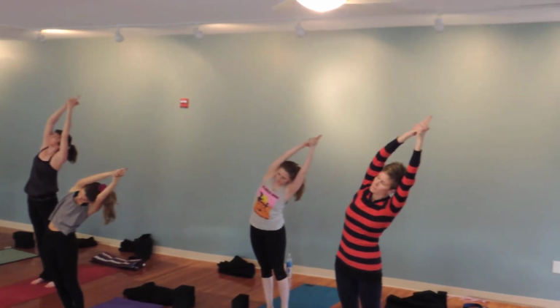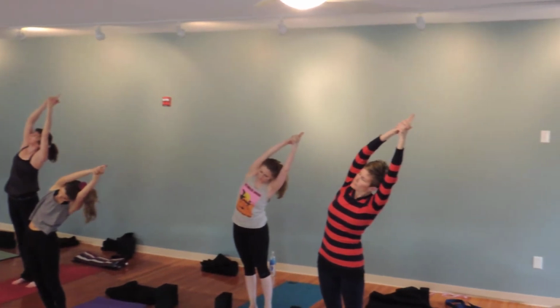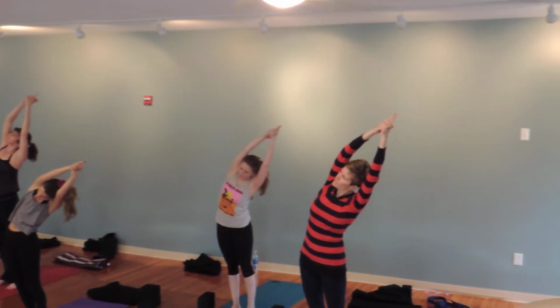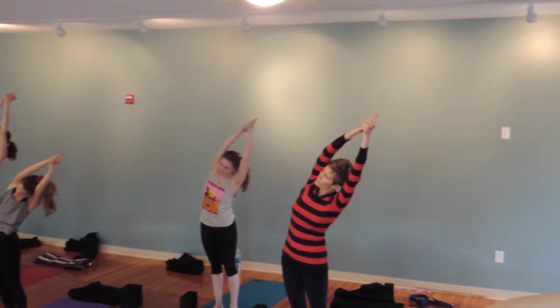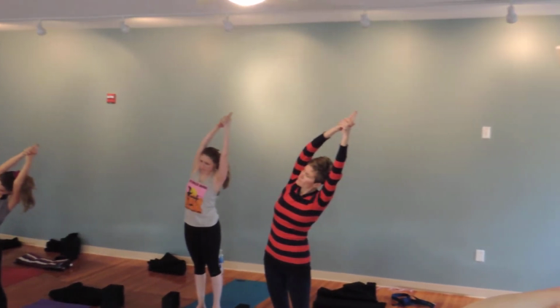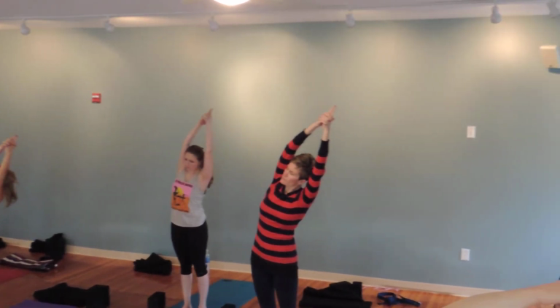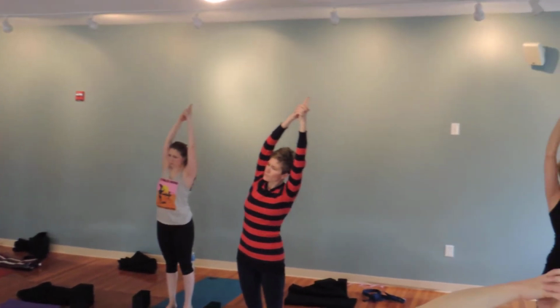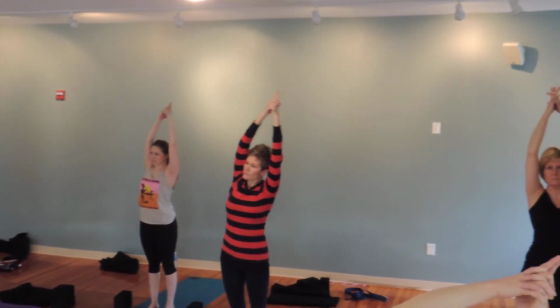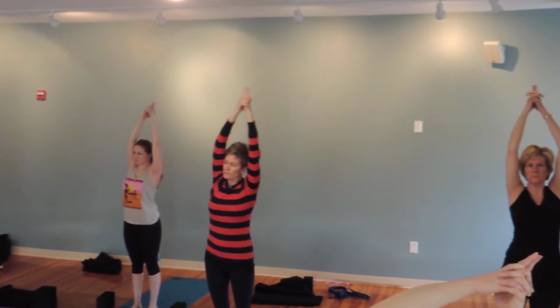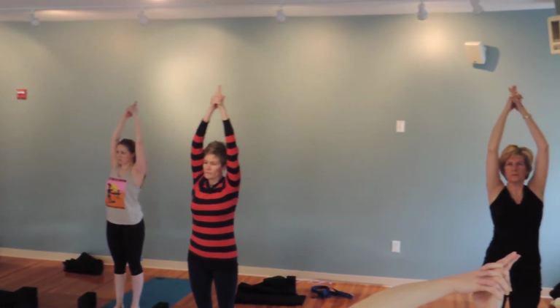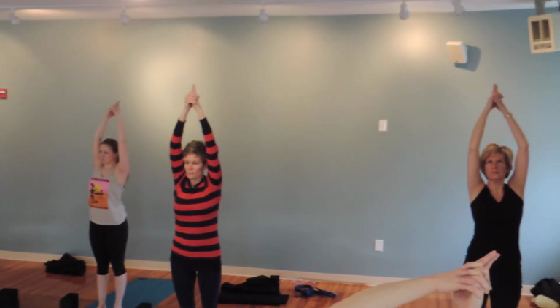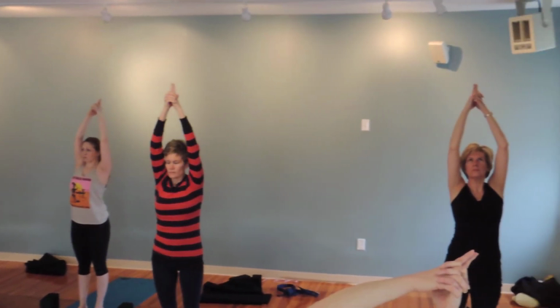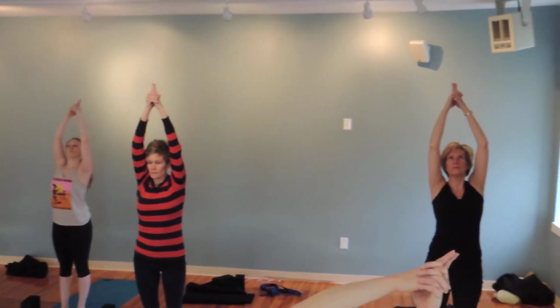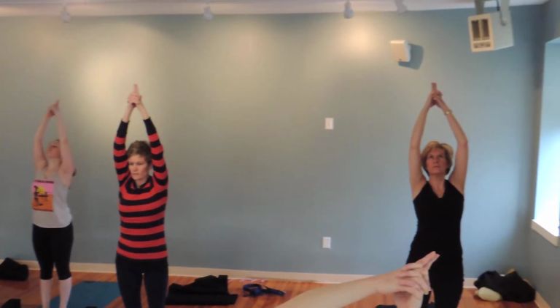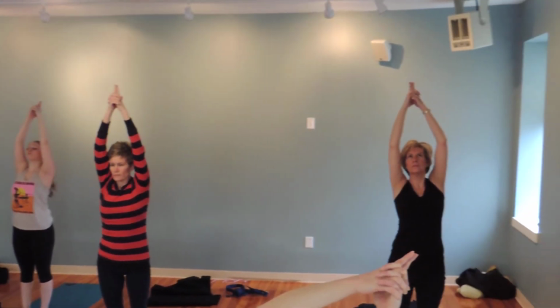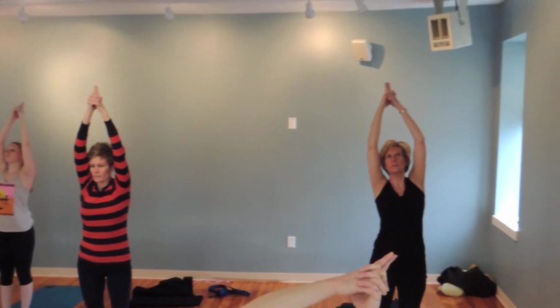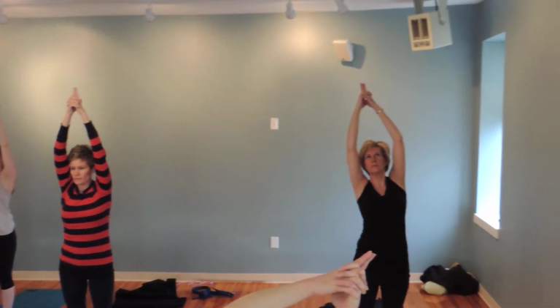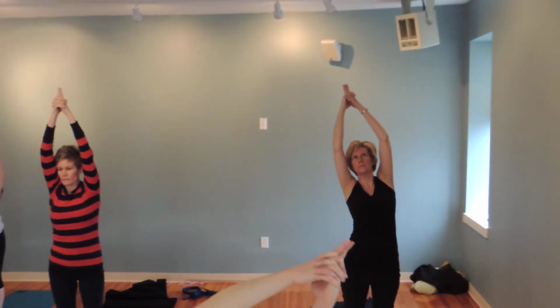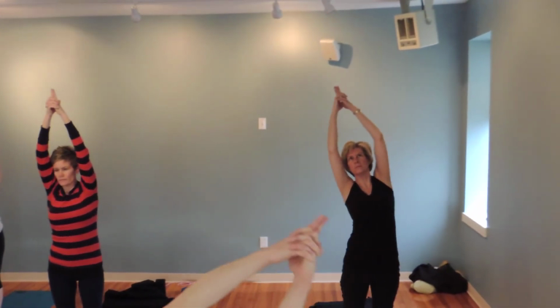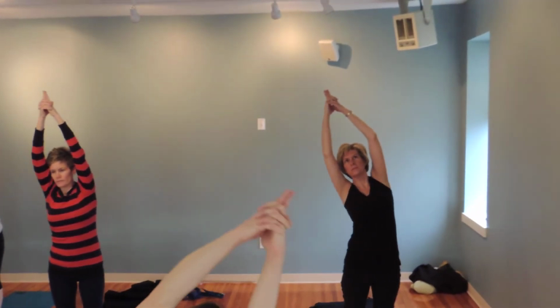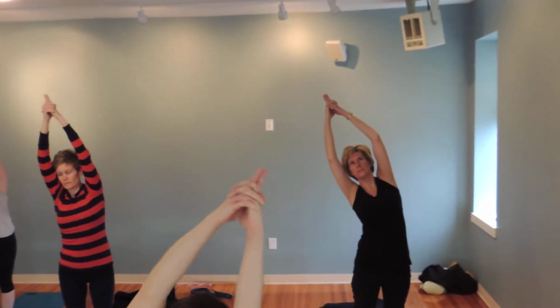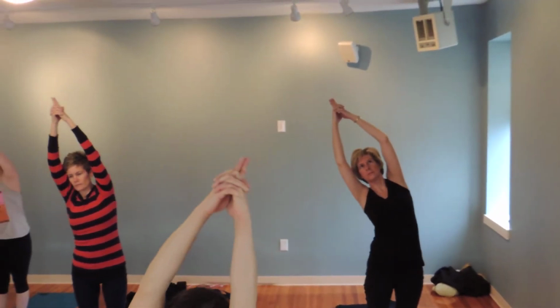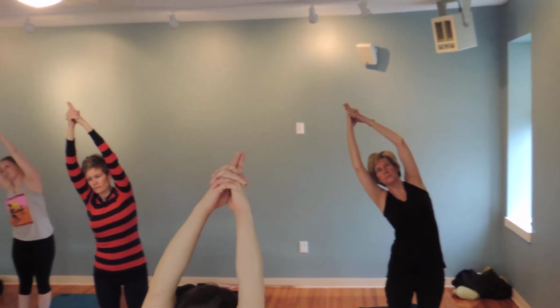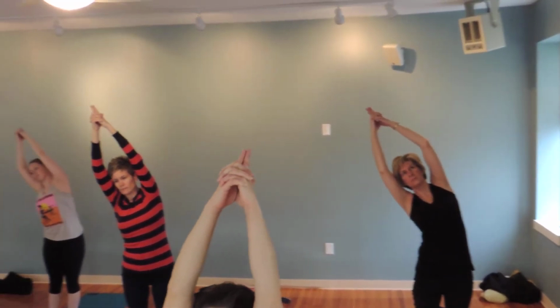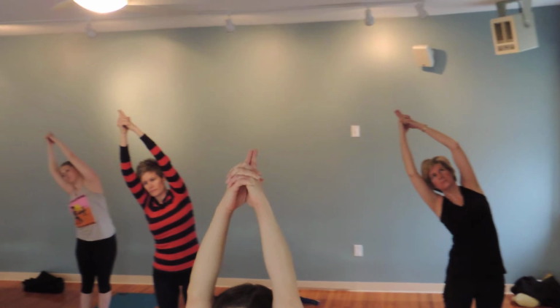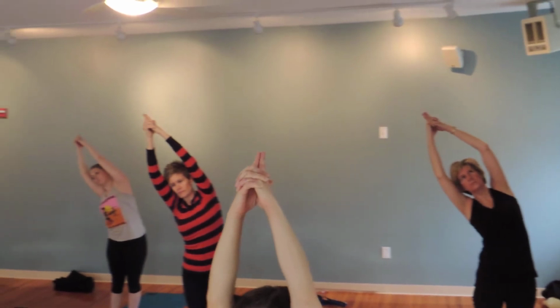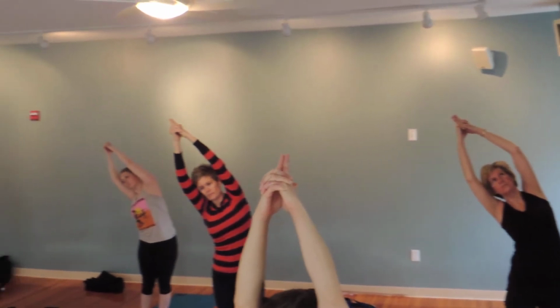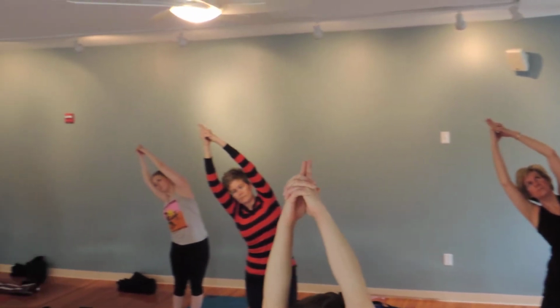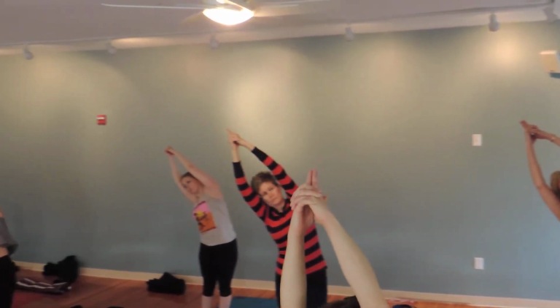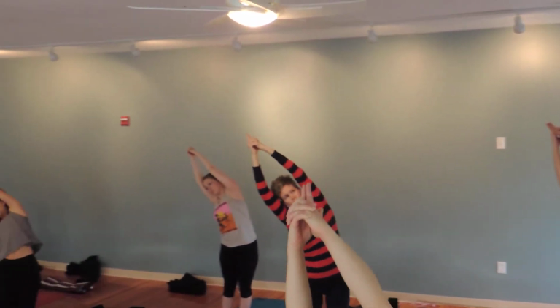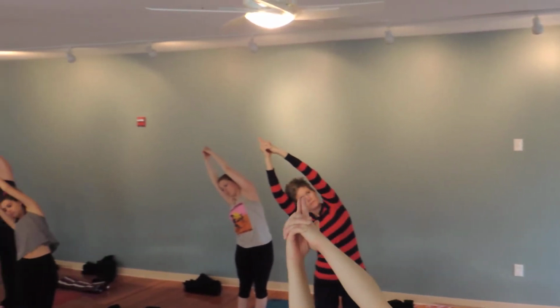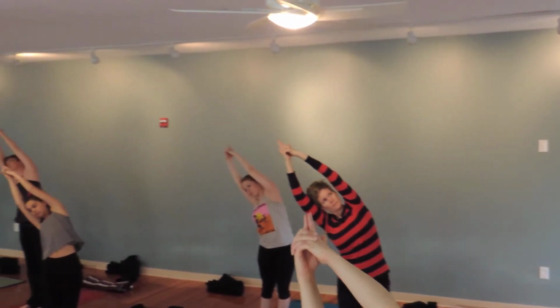Inhale, come on up. Take it to the other side — press the hips now to the left, reach the fingers to the right.